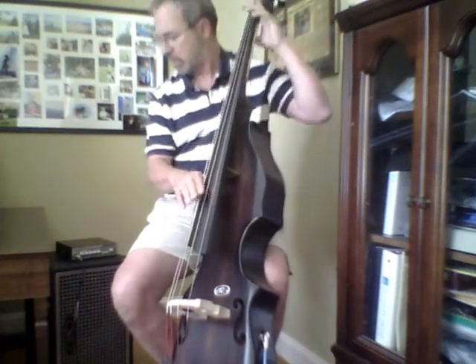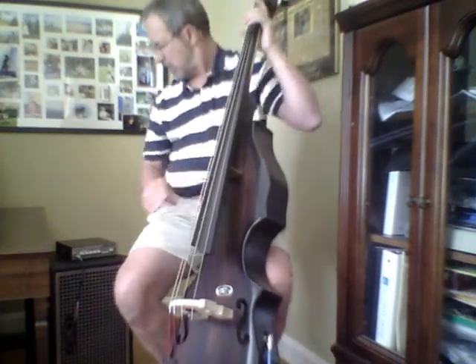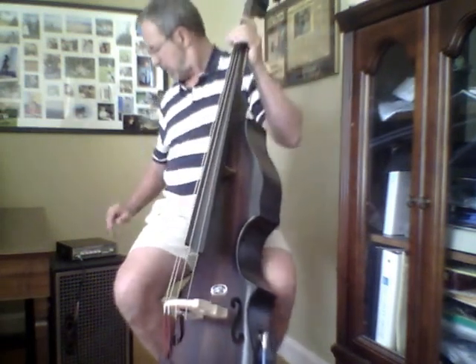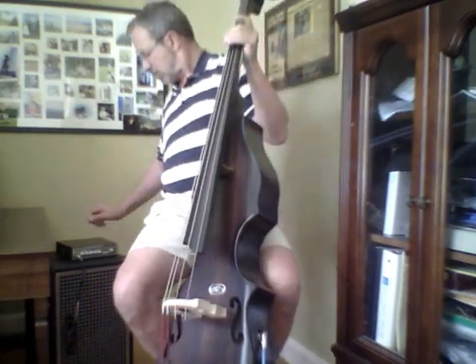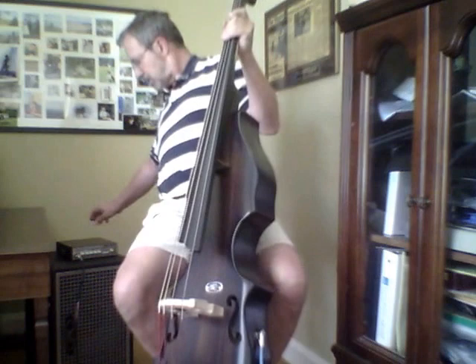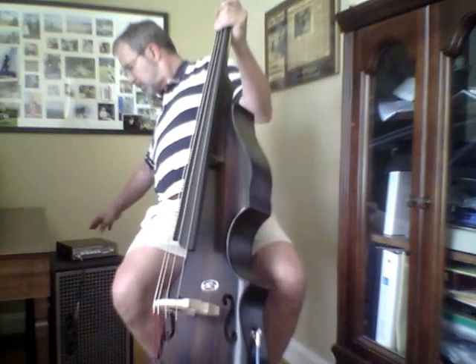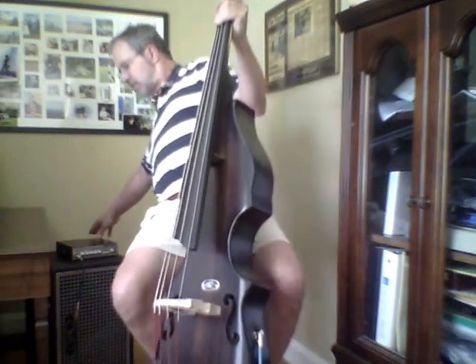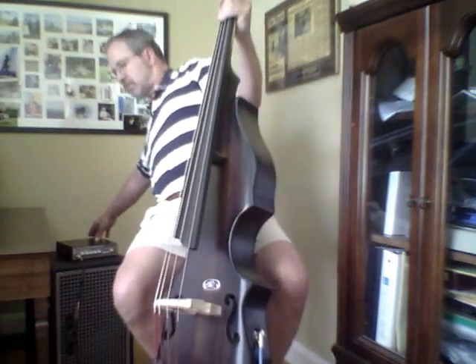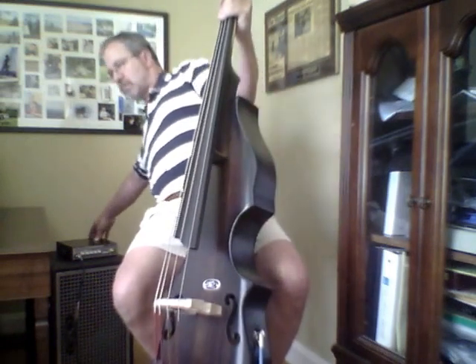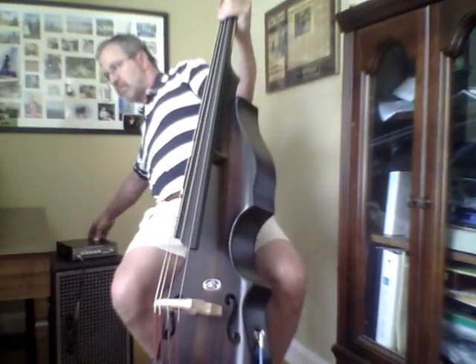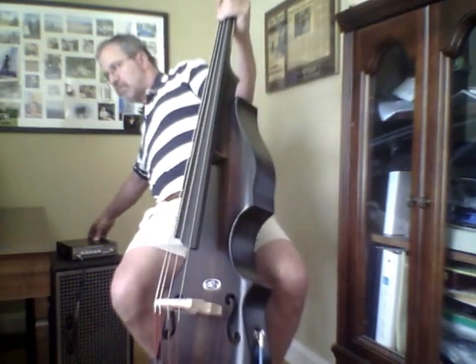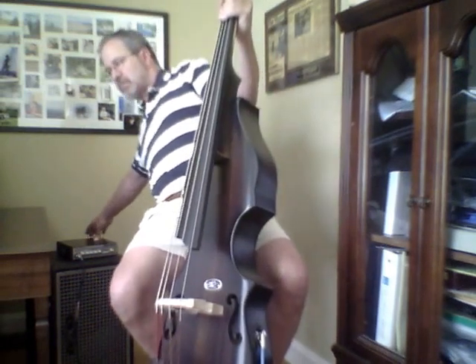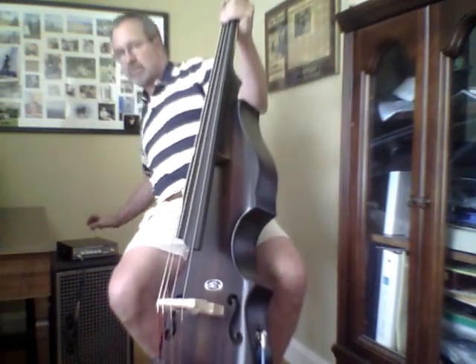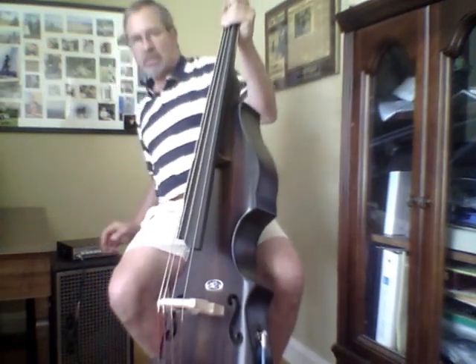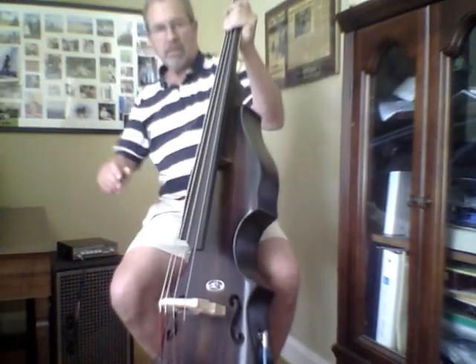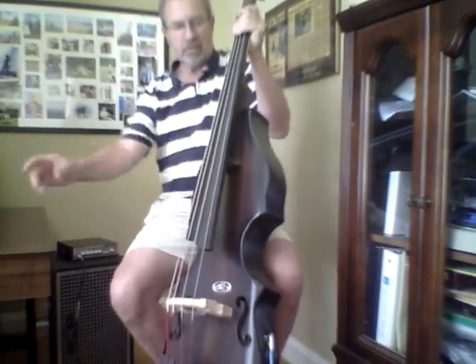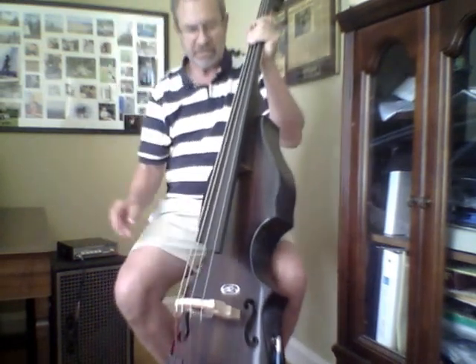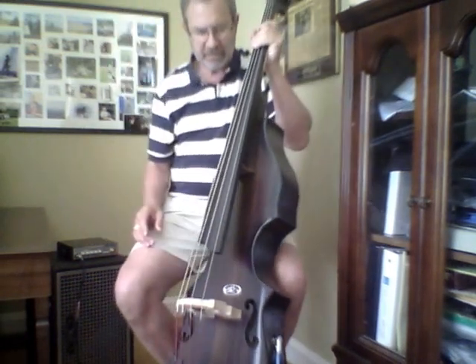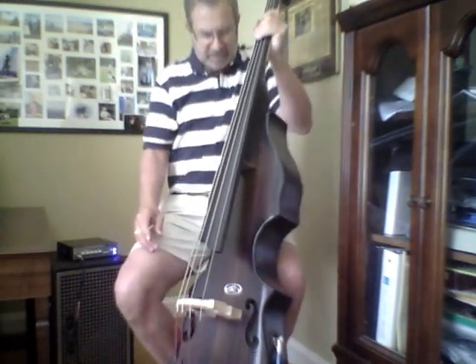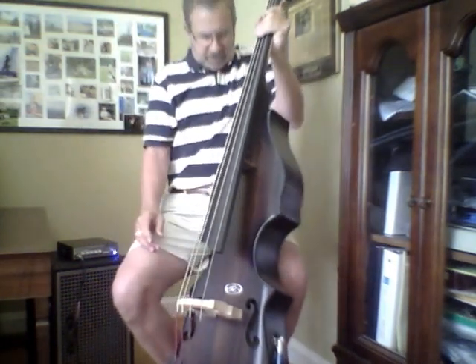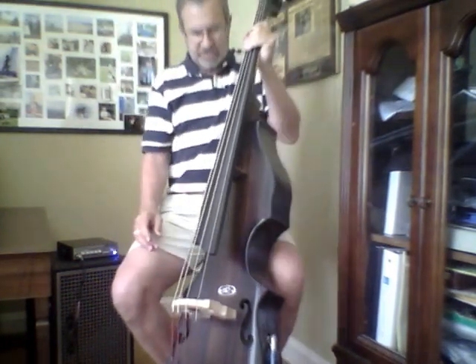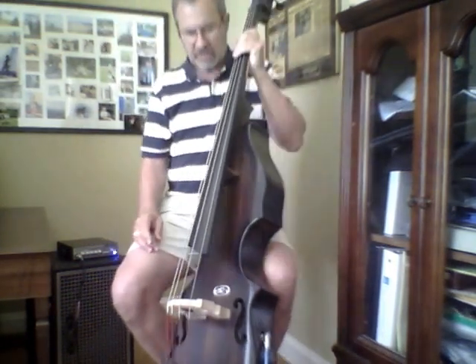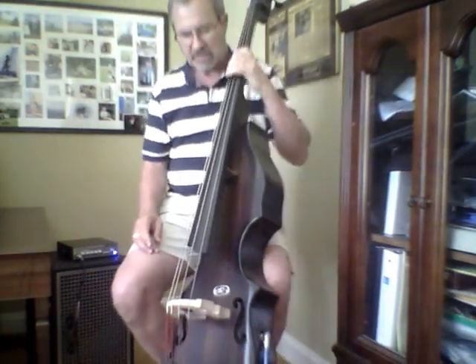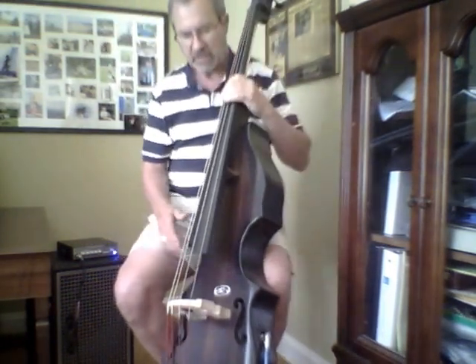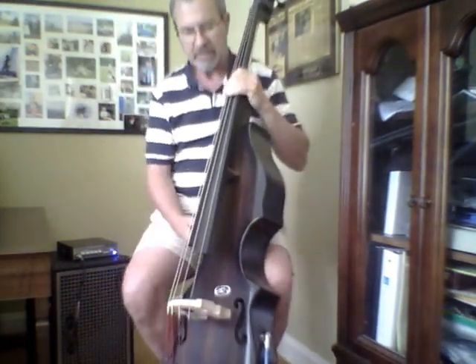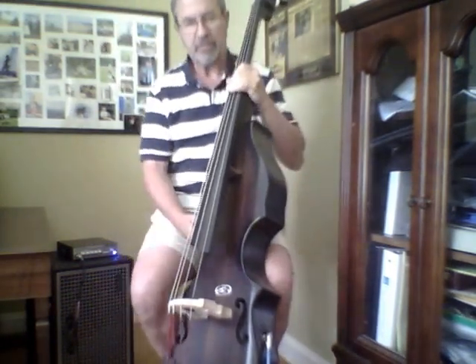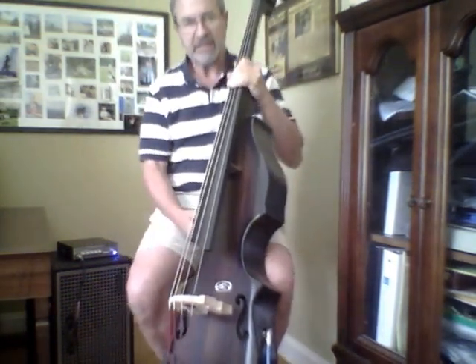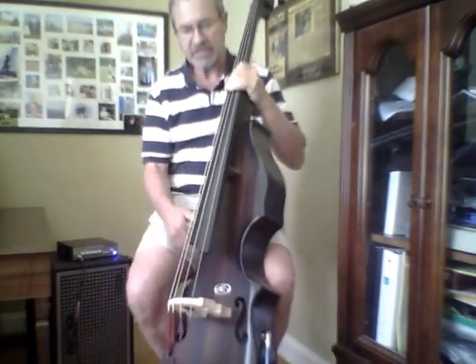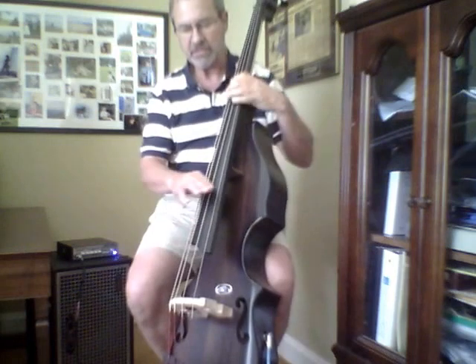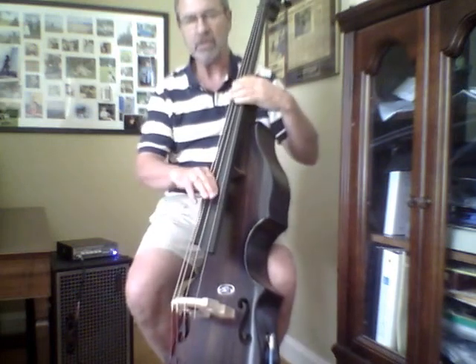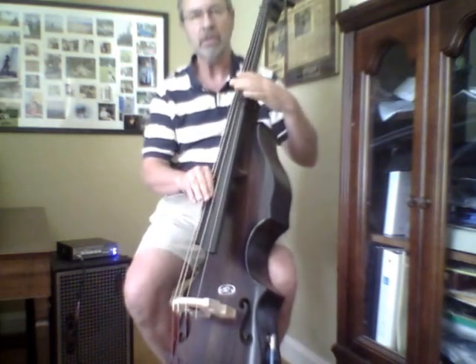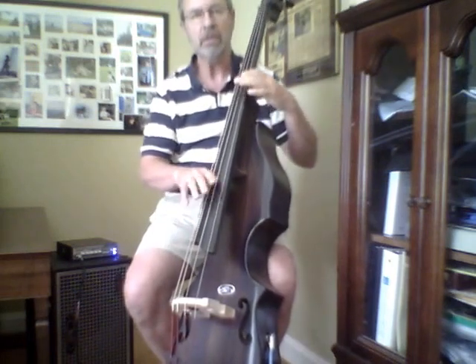And of course, one doesn't play this bass acoustically, except maybe to practice.